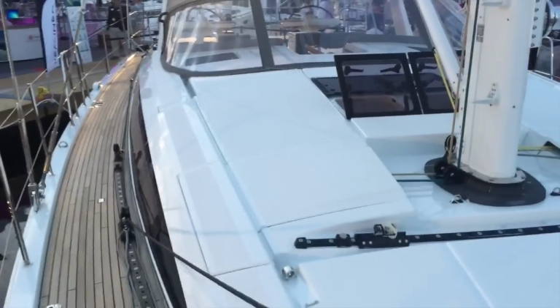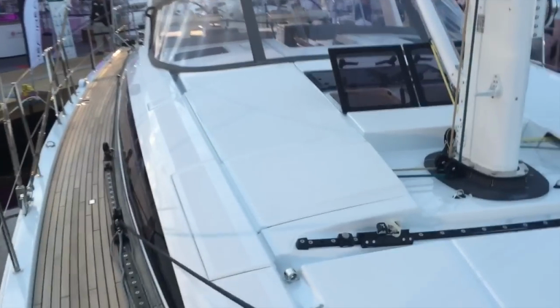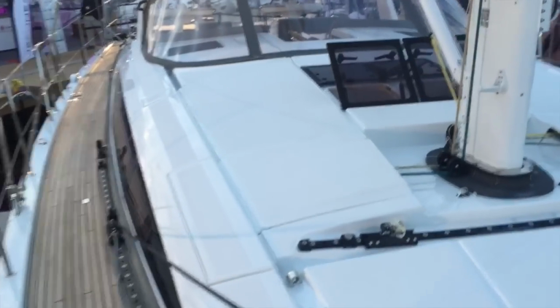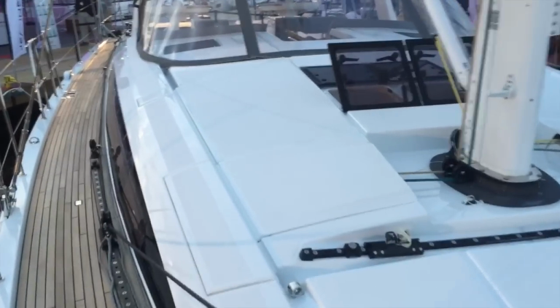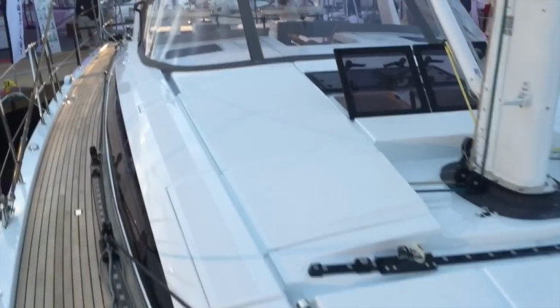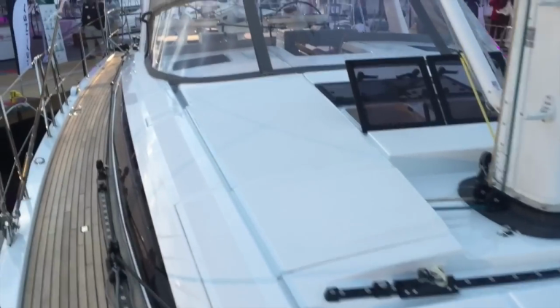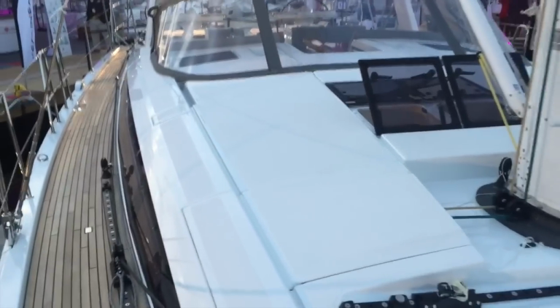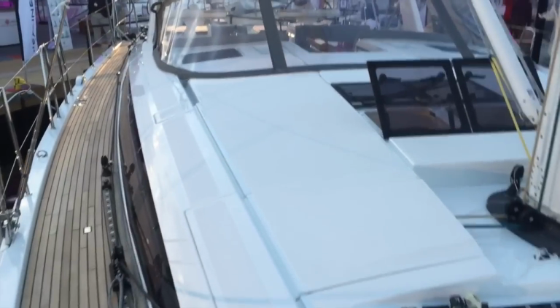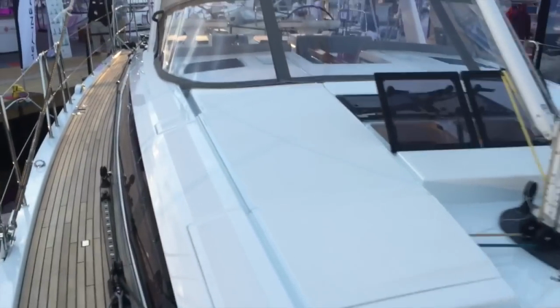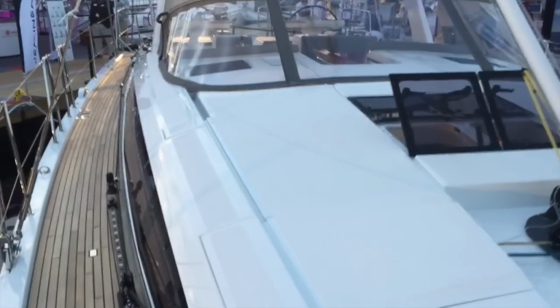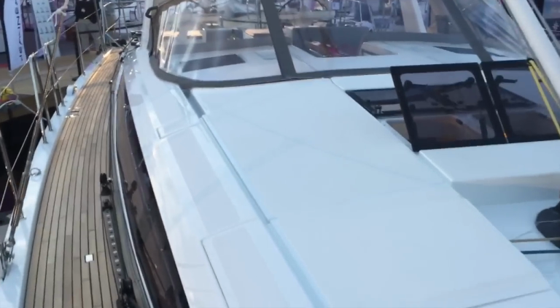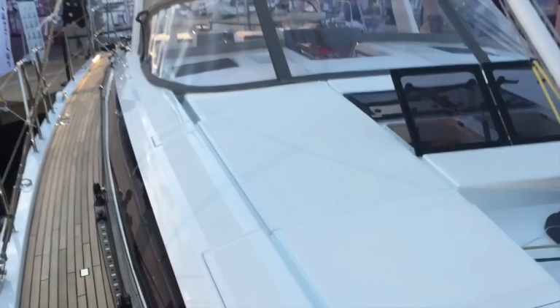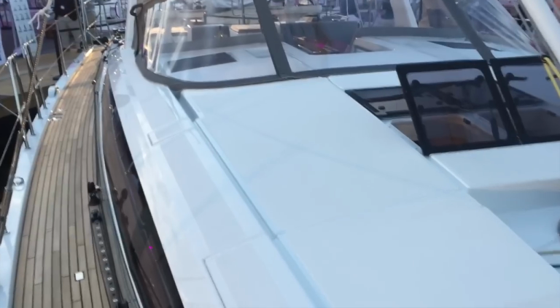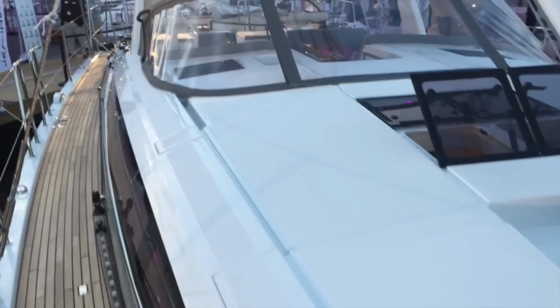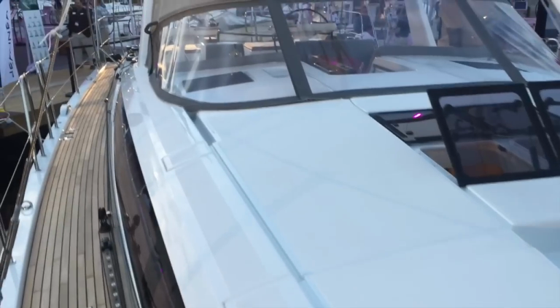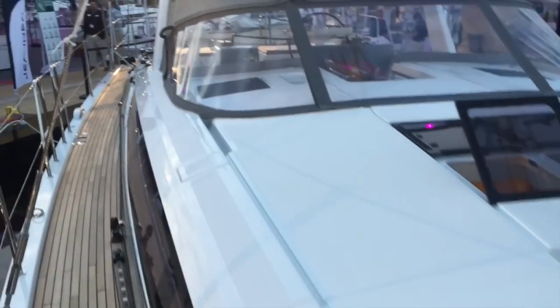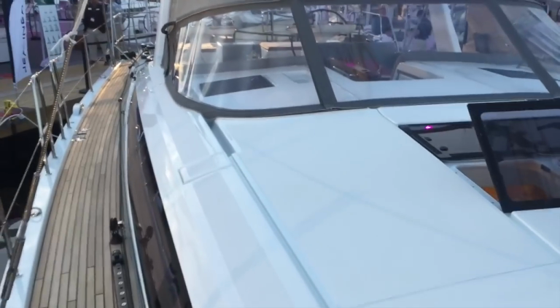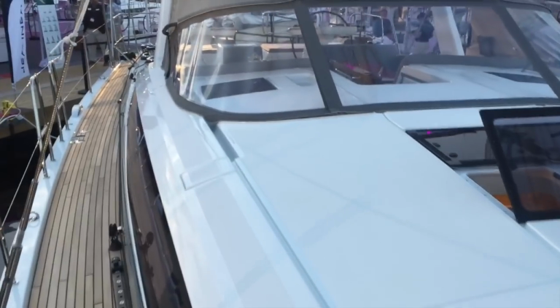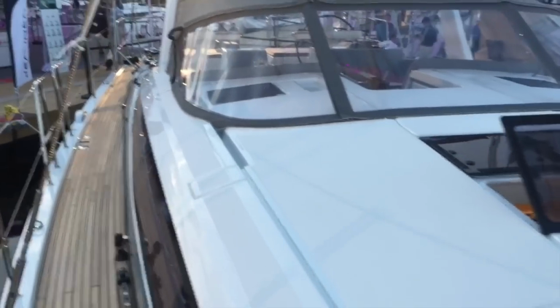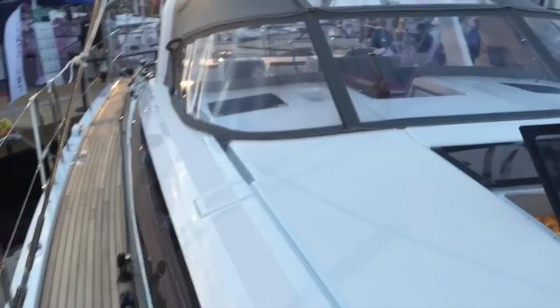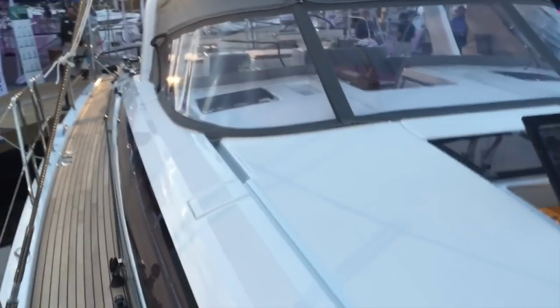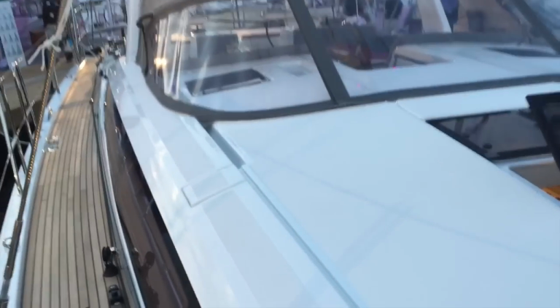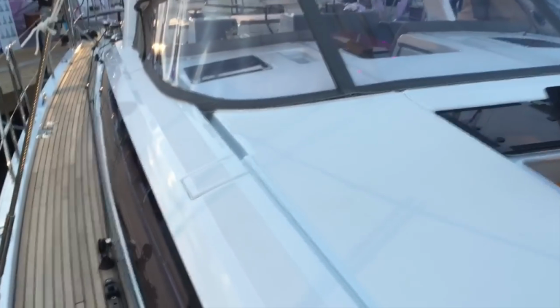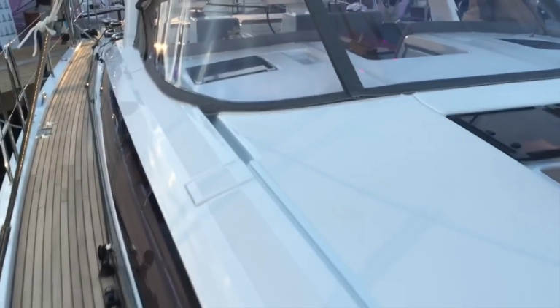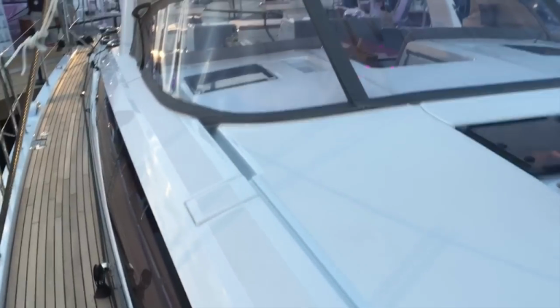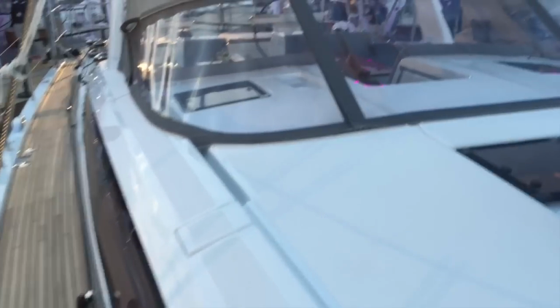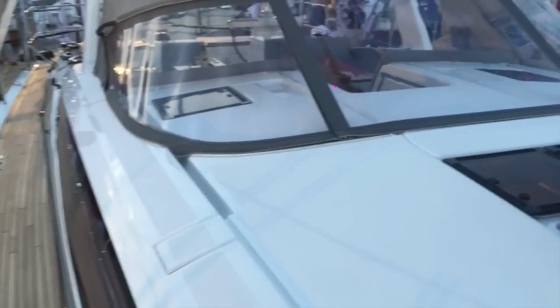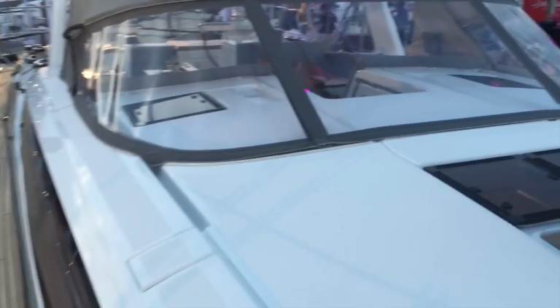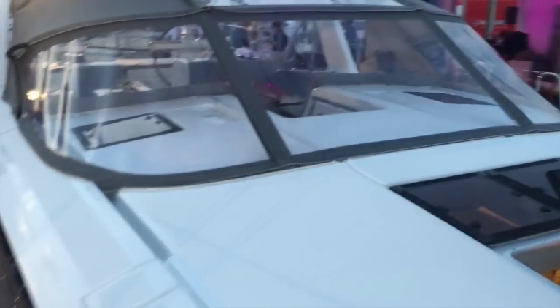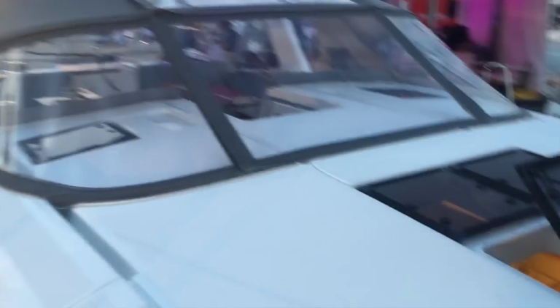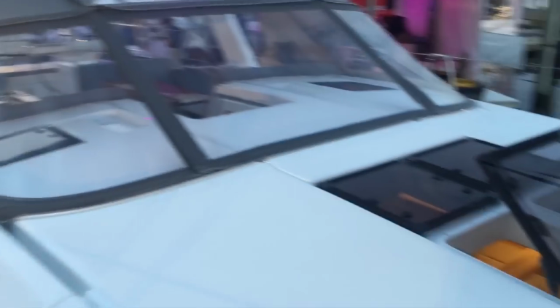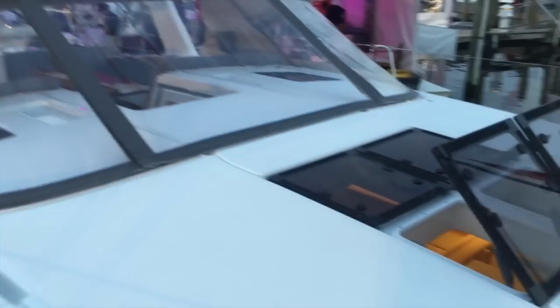This is a Philippe Brion design yacht, and the interior is done by Andrew Winch.